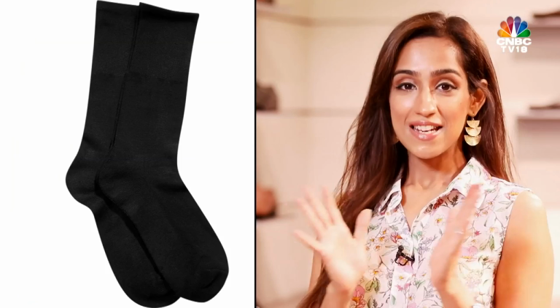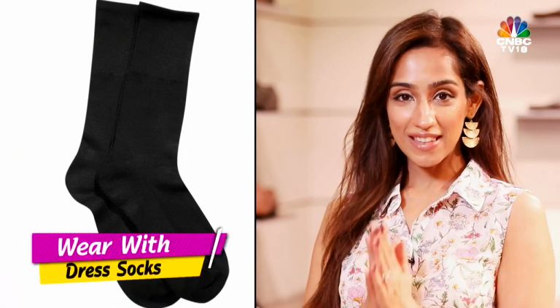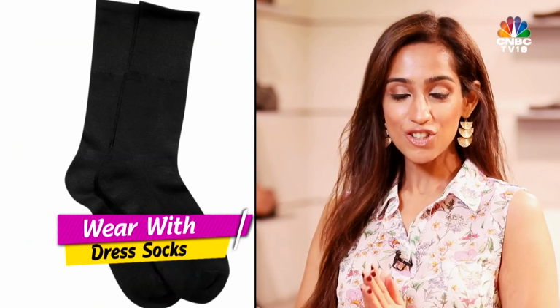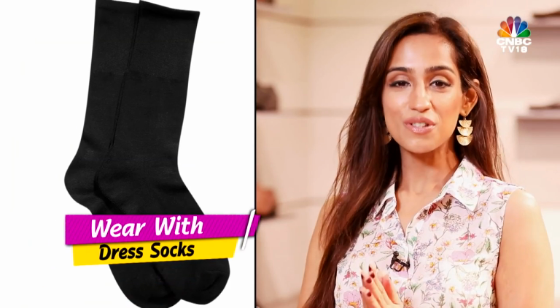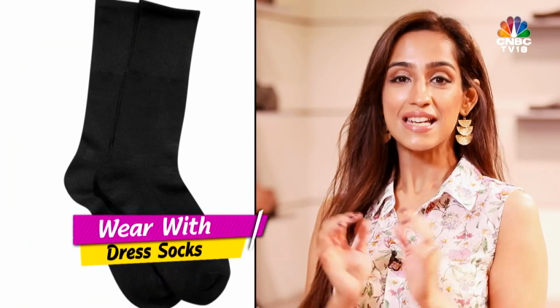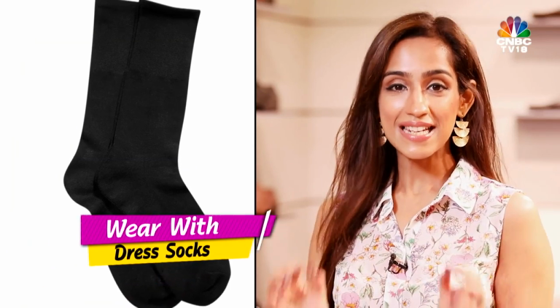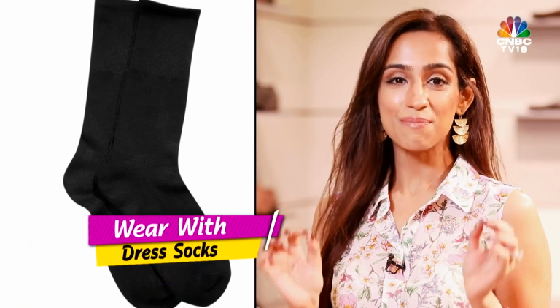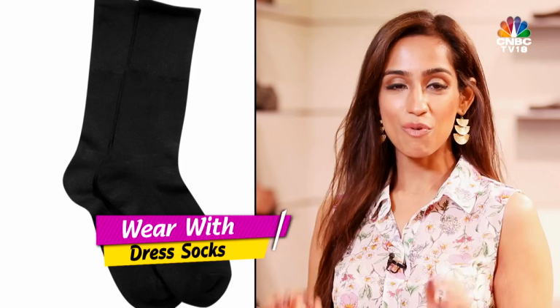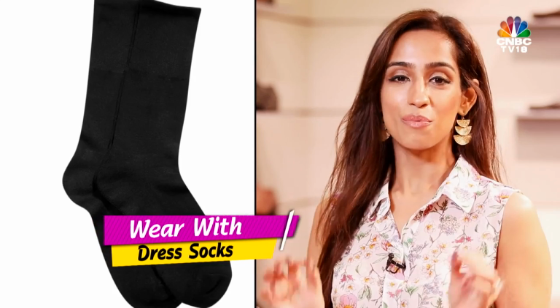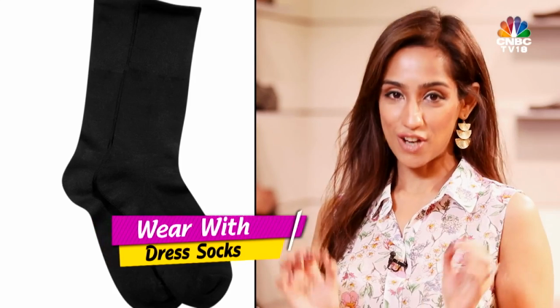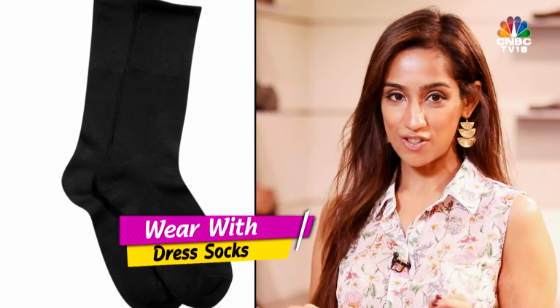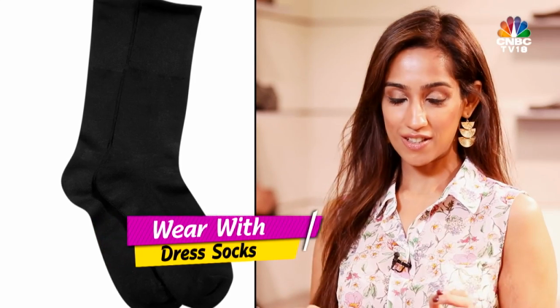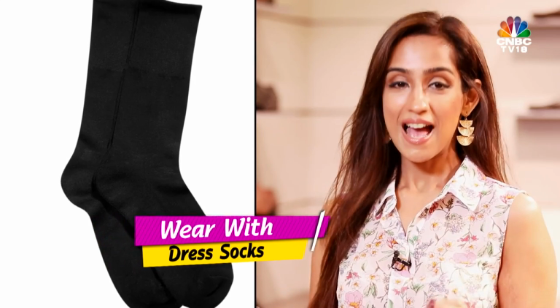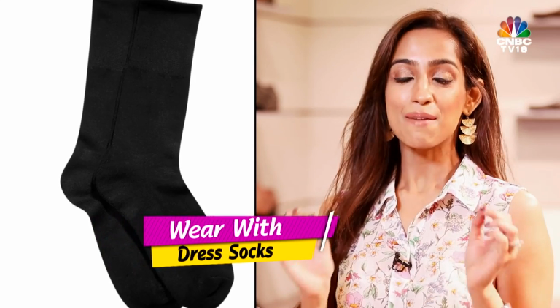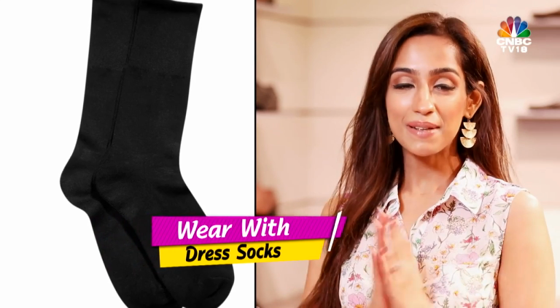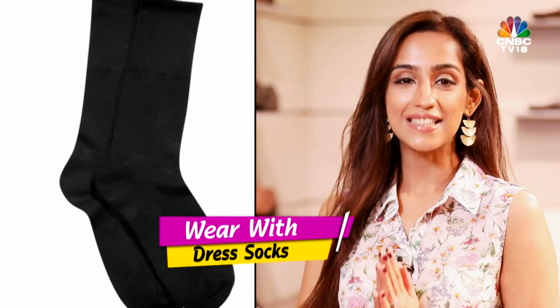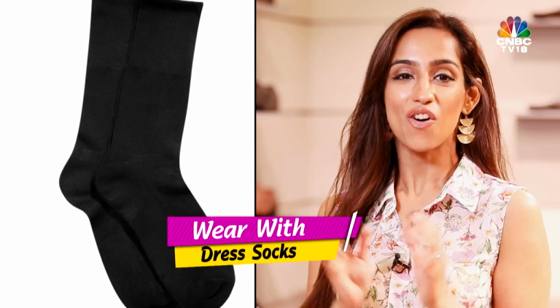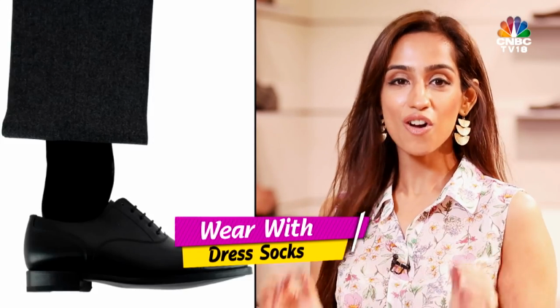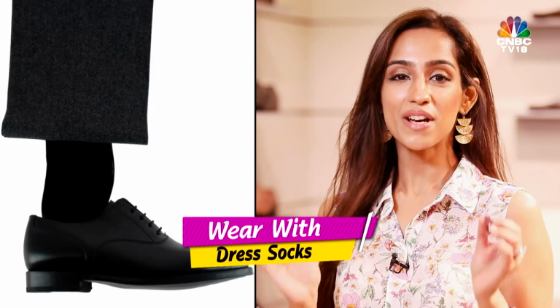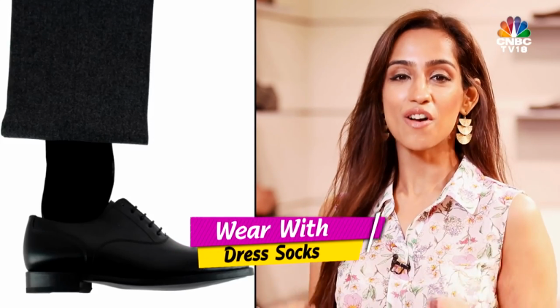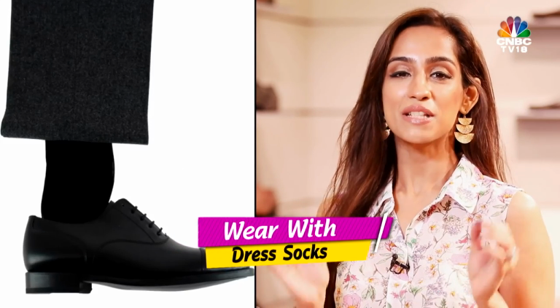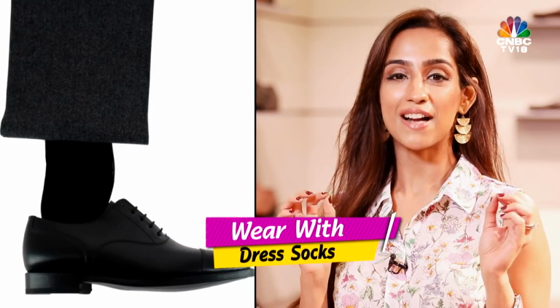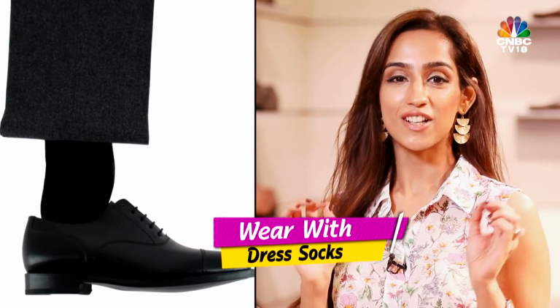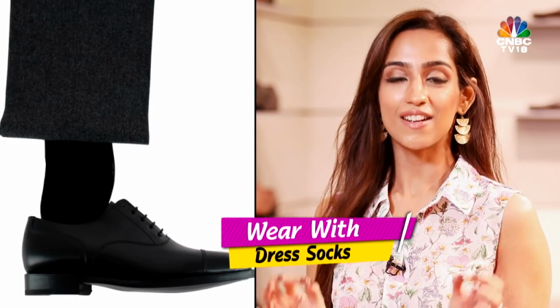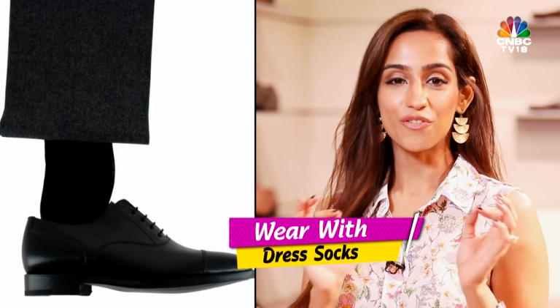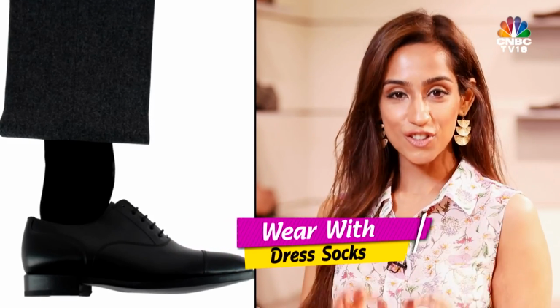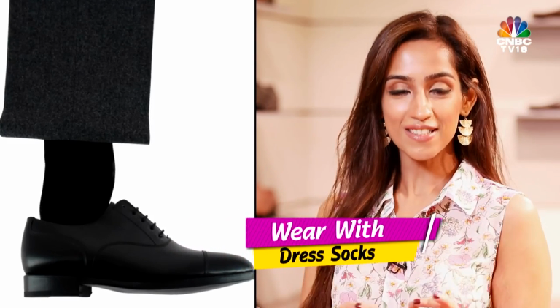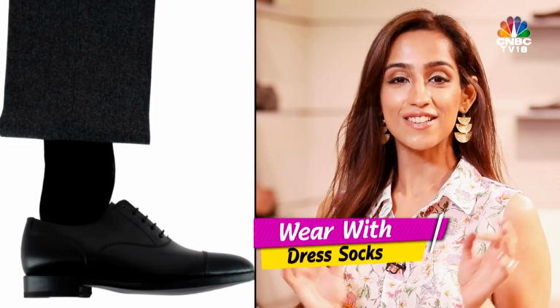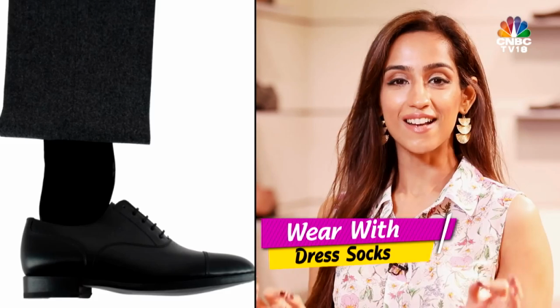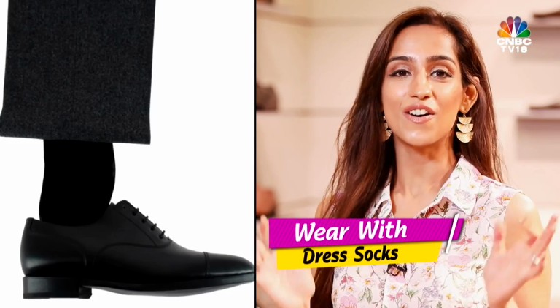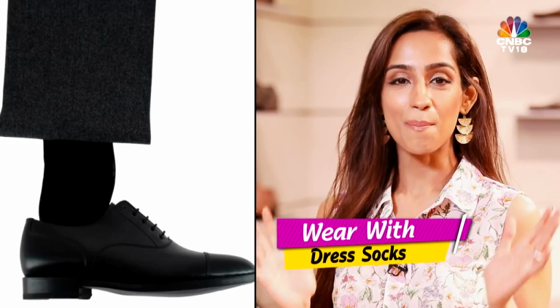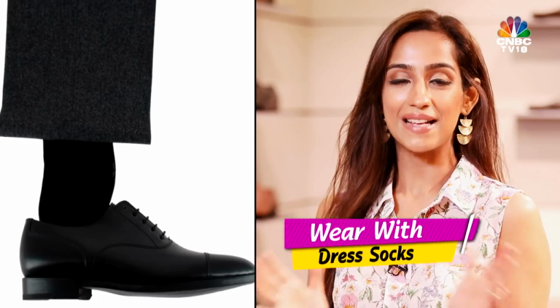These shoes need to be worn with dress socks, and please always match the colour of your socks to the colour of your pants.